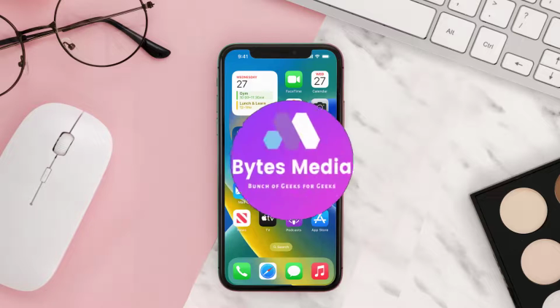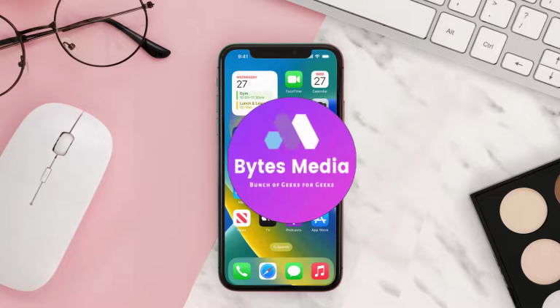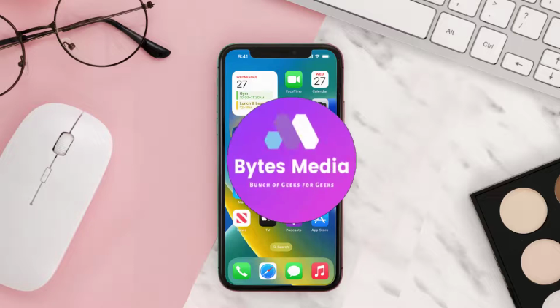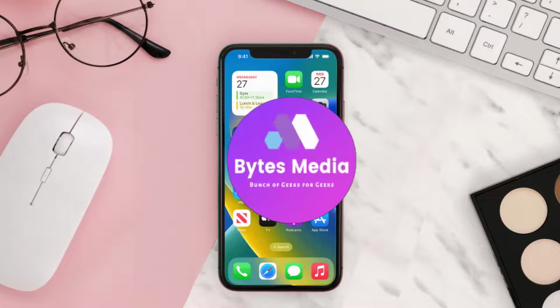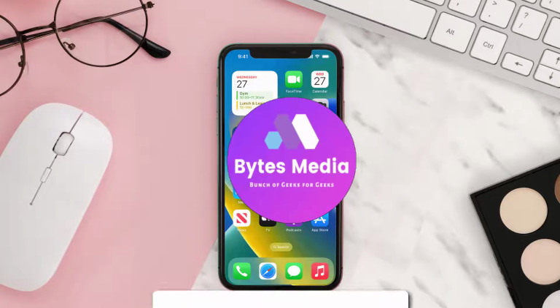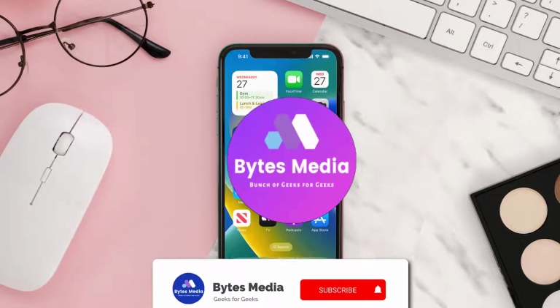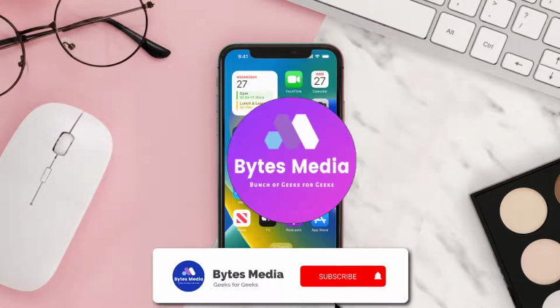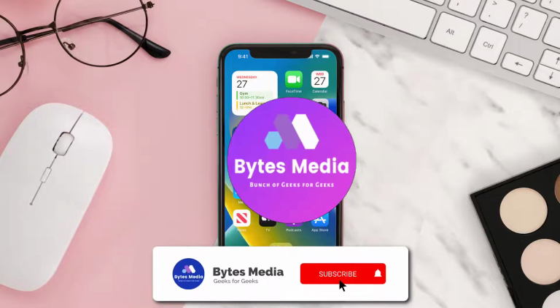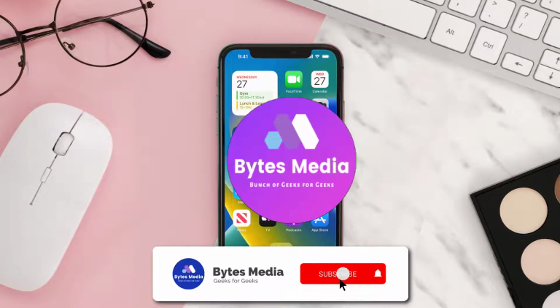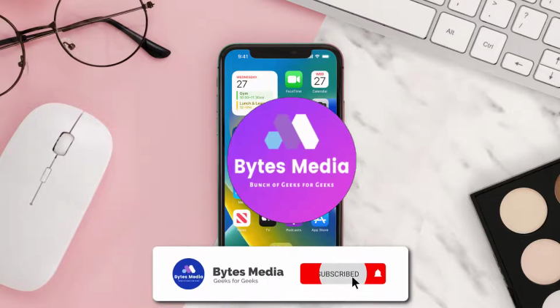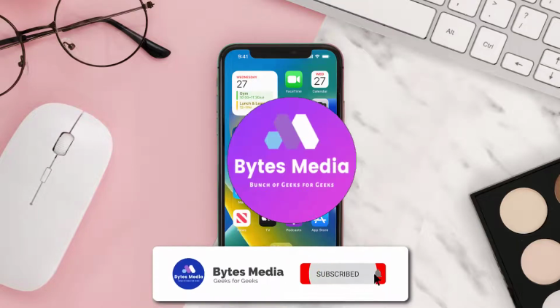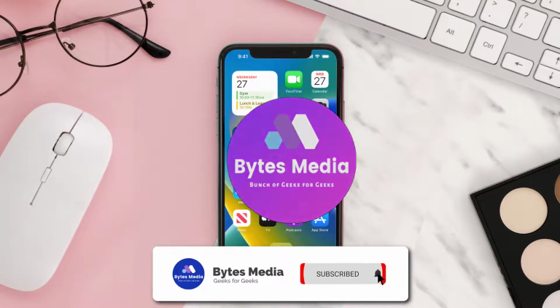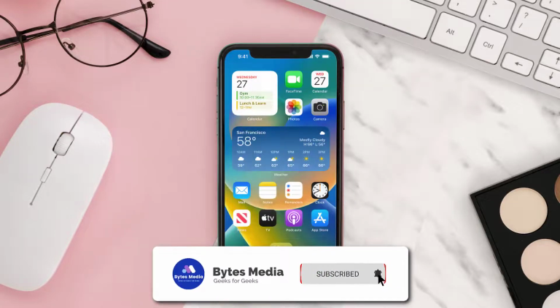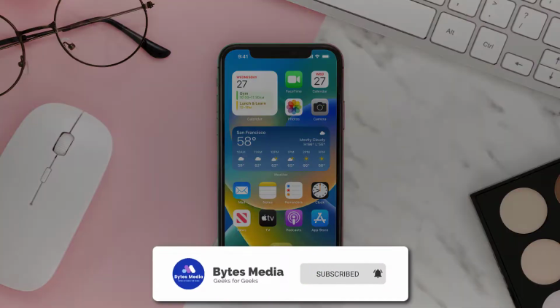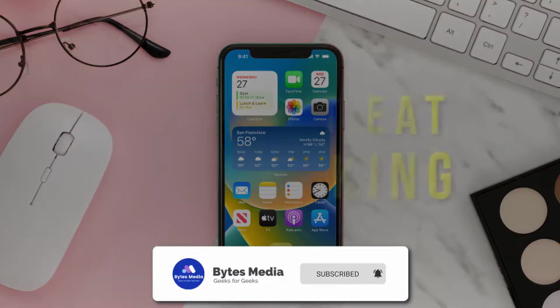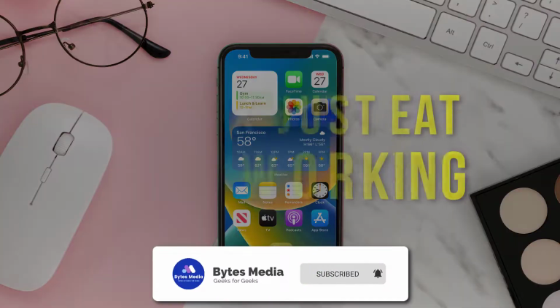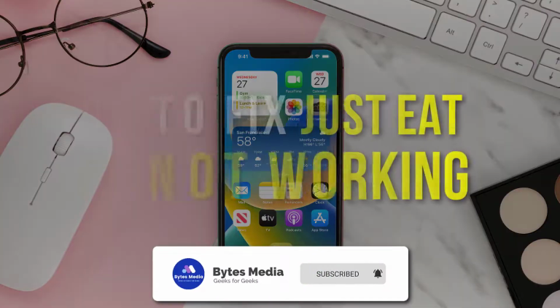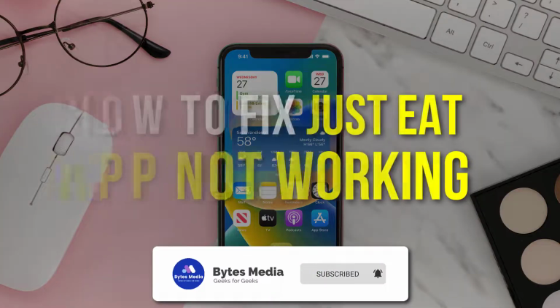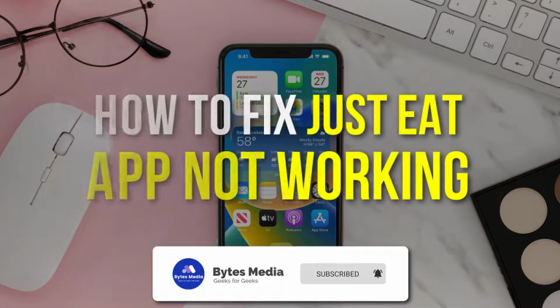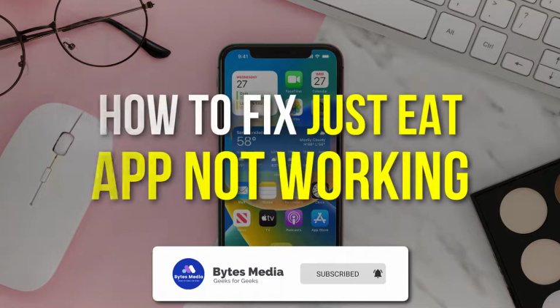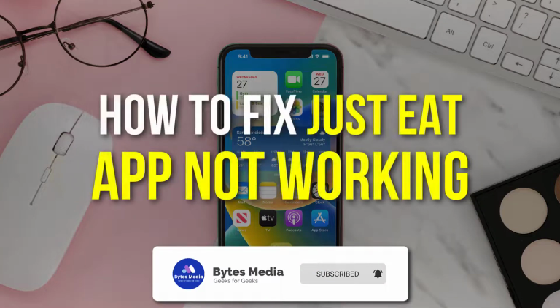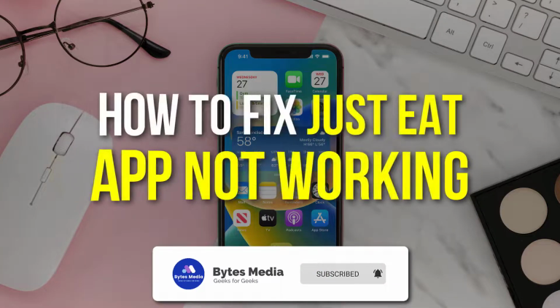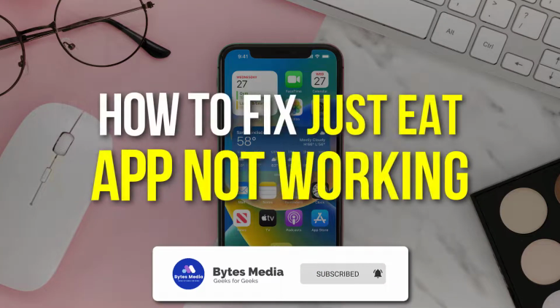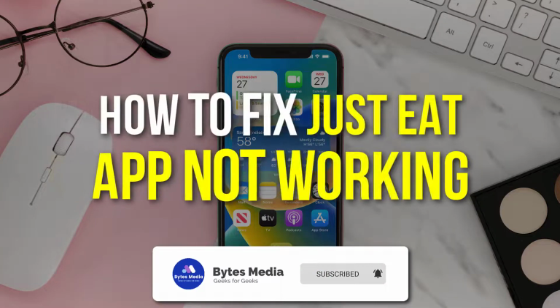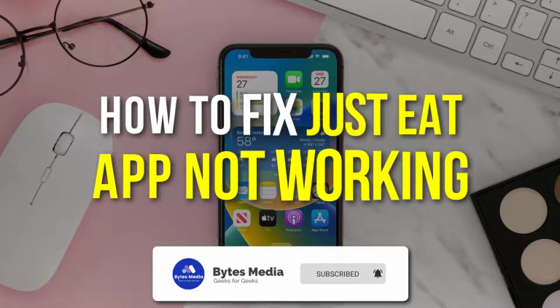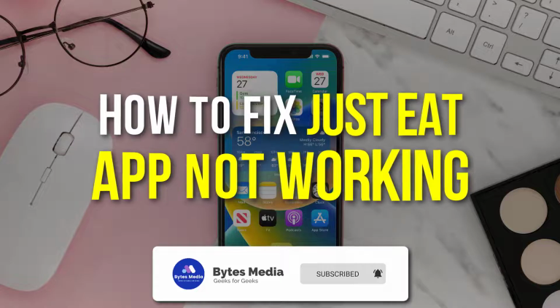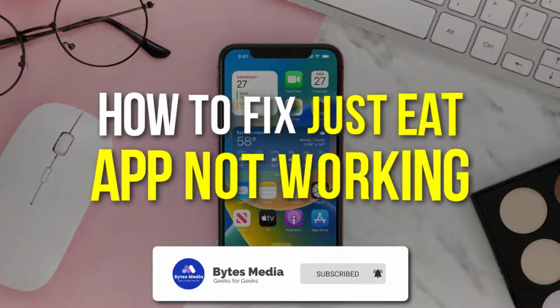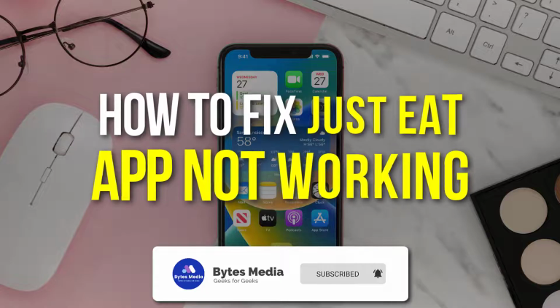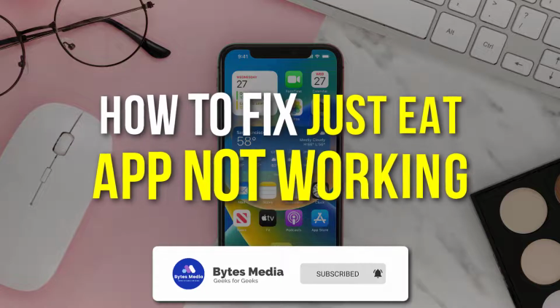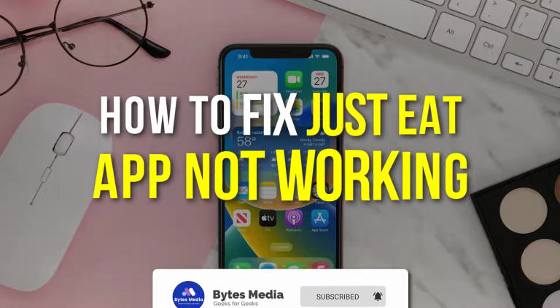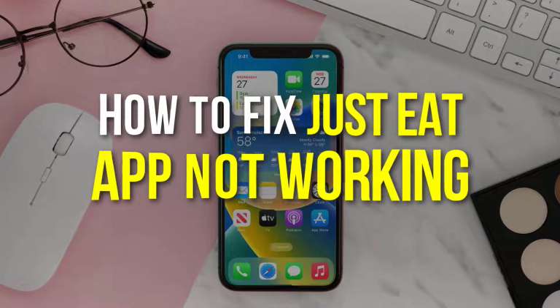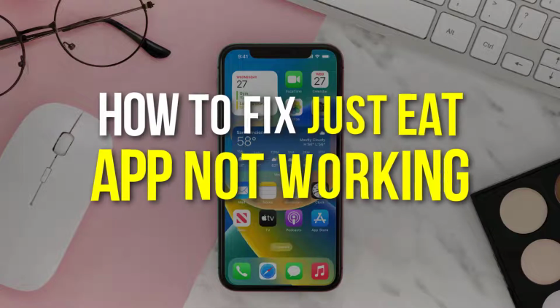Hey guys, I'm Anna and today I'm going to show you how to fix the Just Eat mobile app not working.